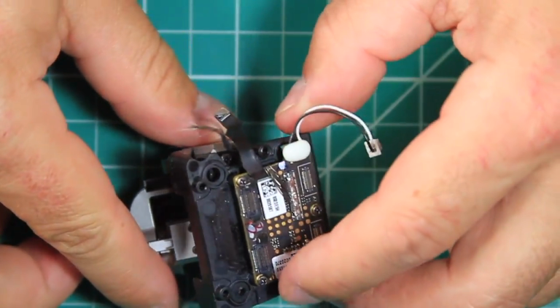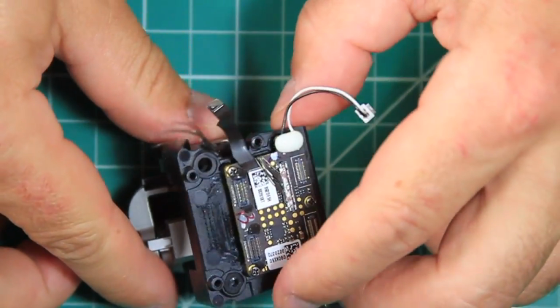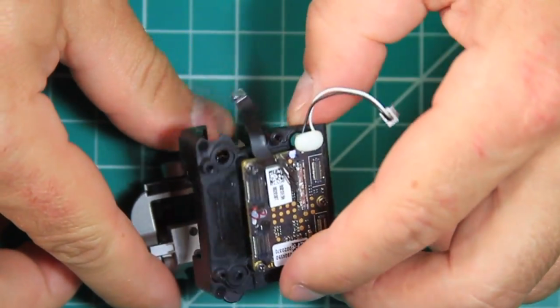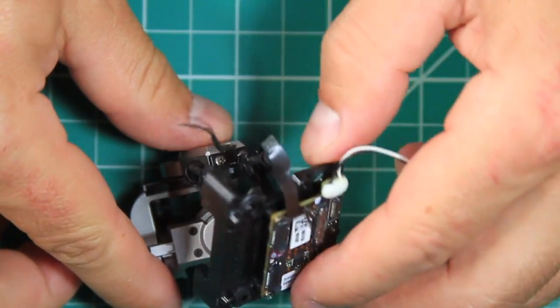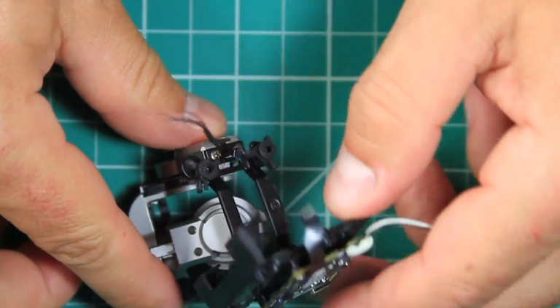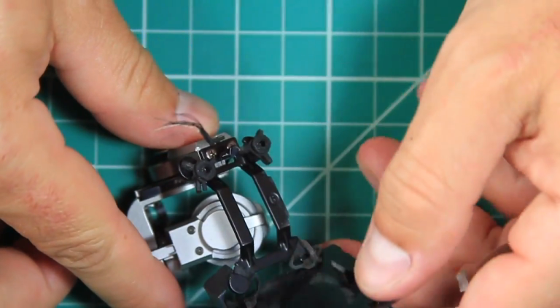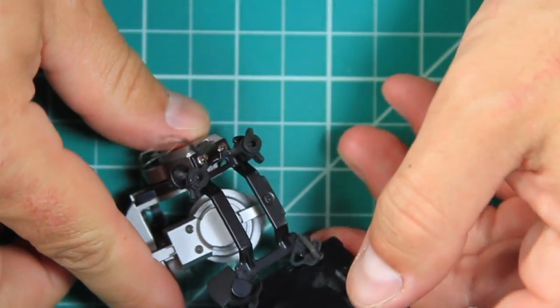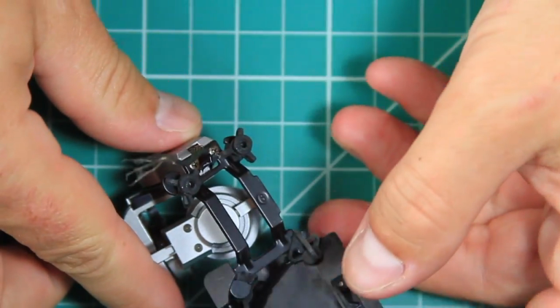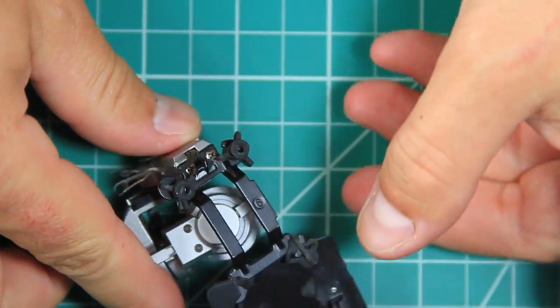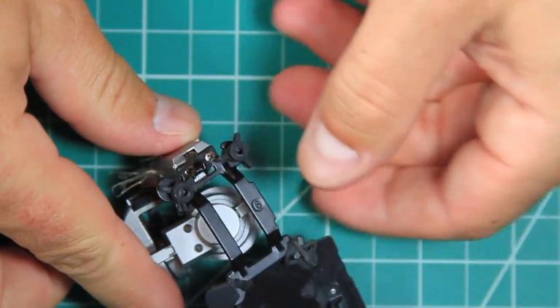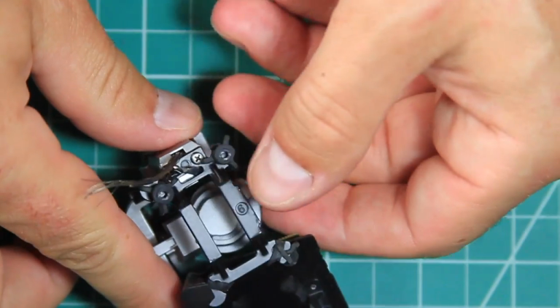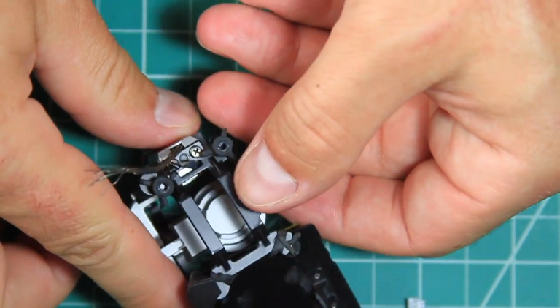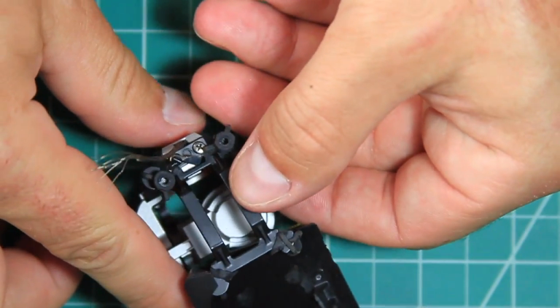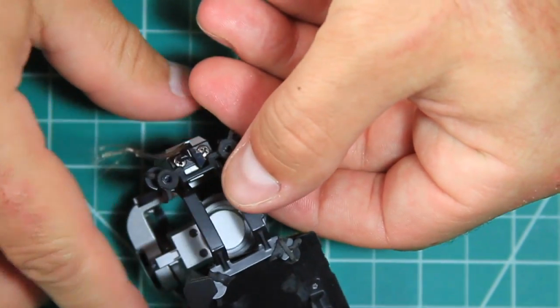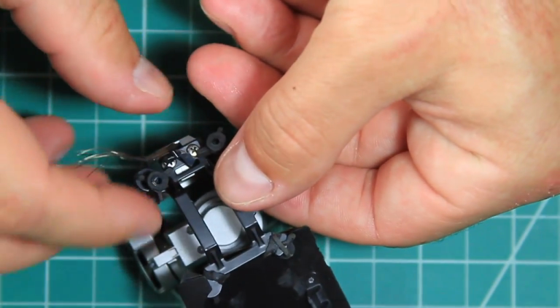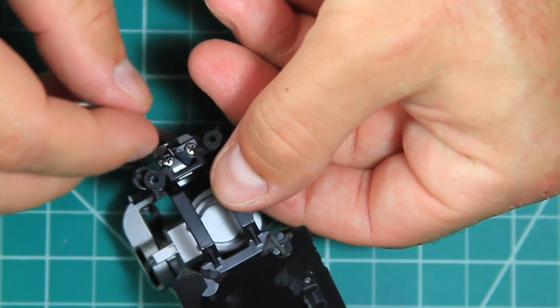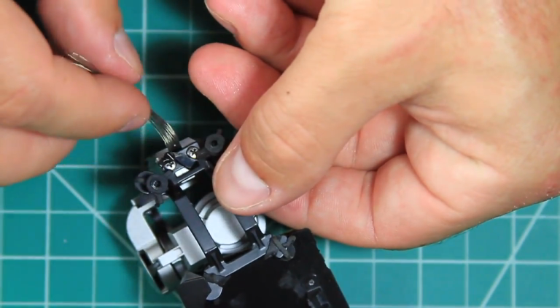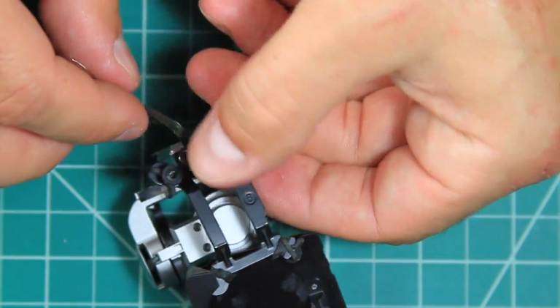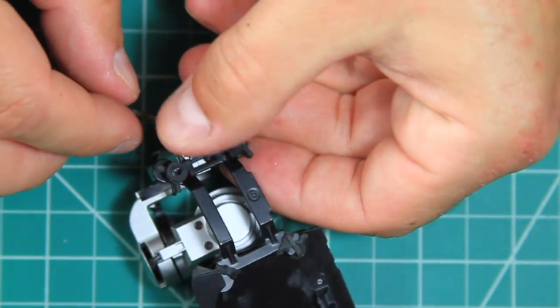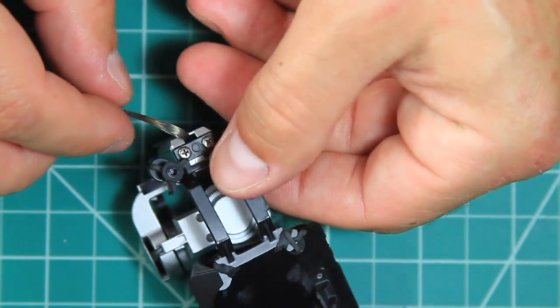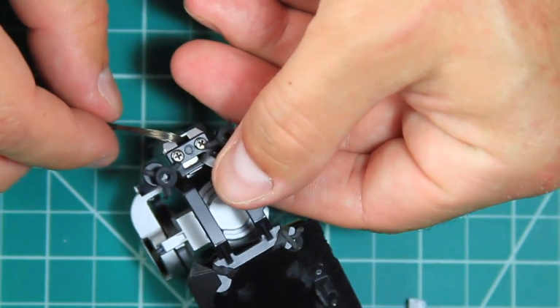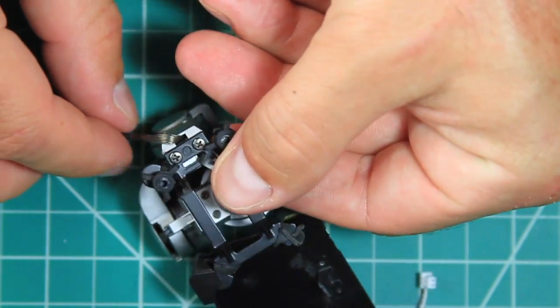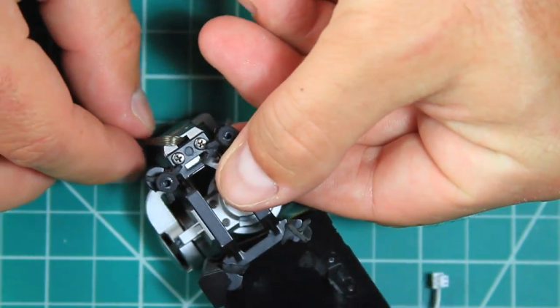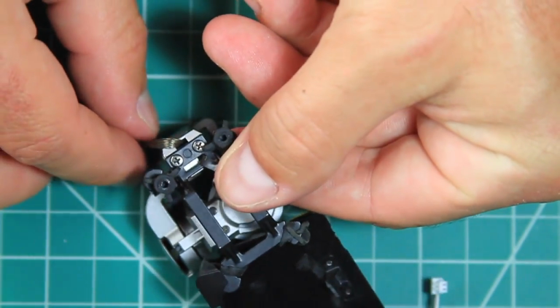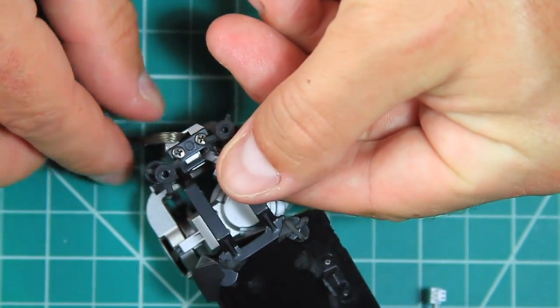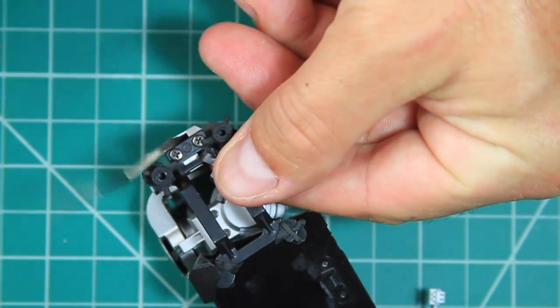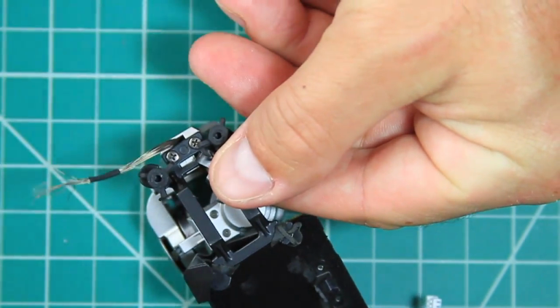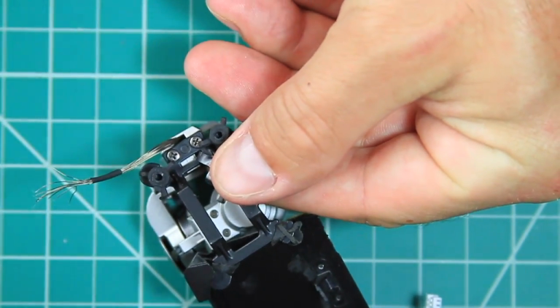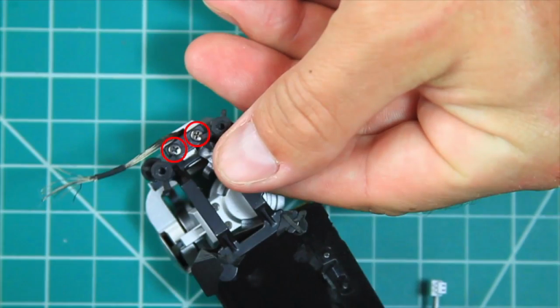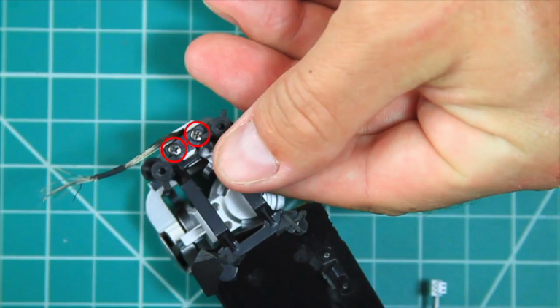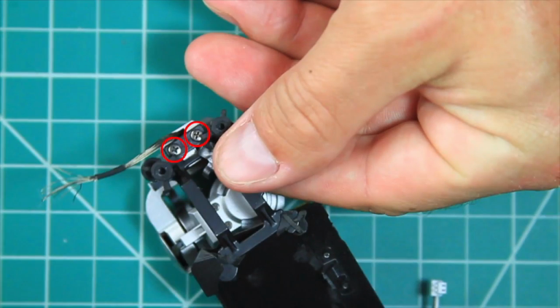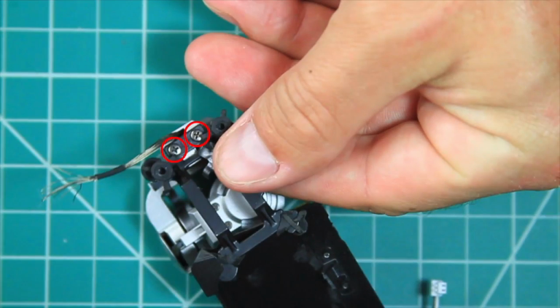Now that the gimbal assembly is removed, the suspension mount can be removed by removing two Phillips screws.